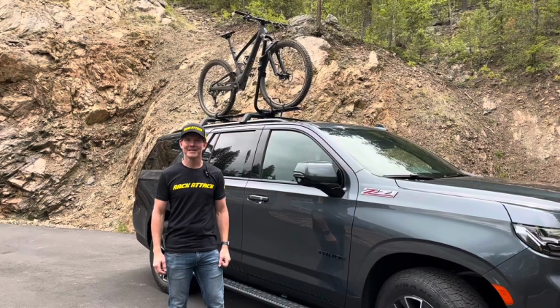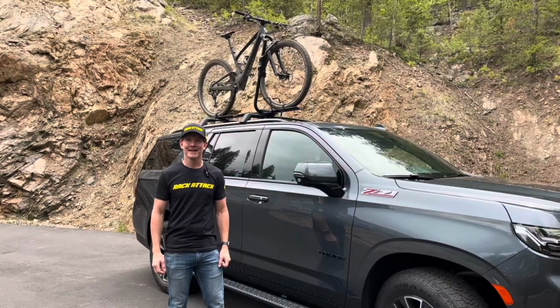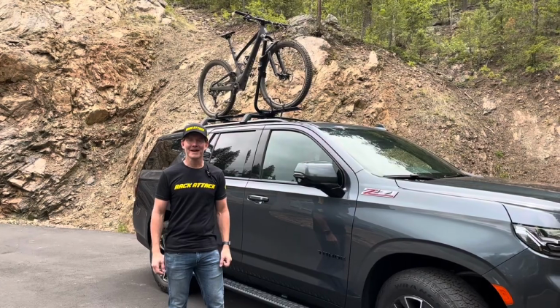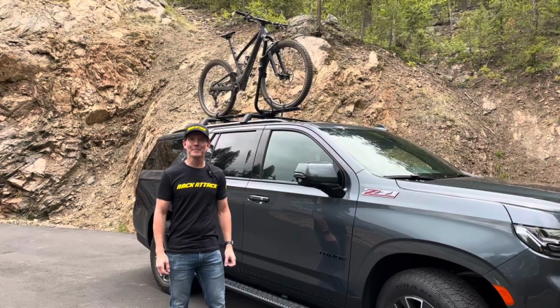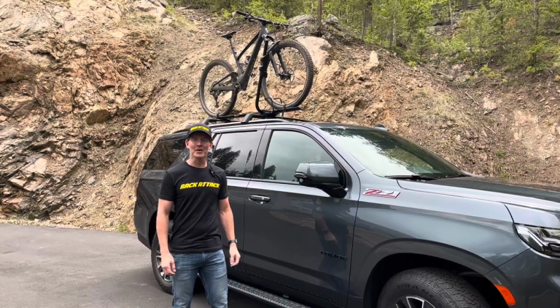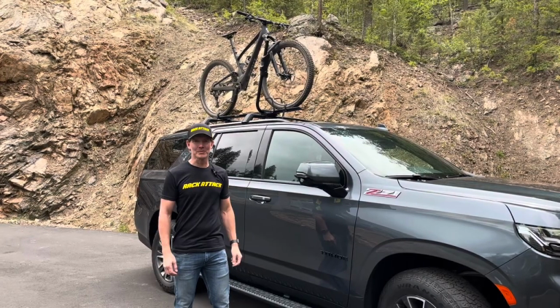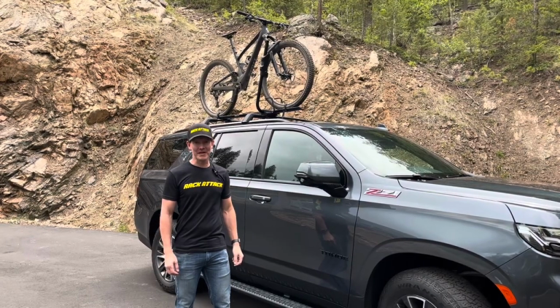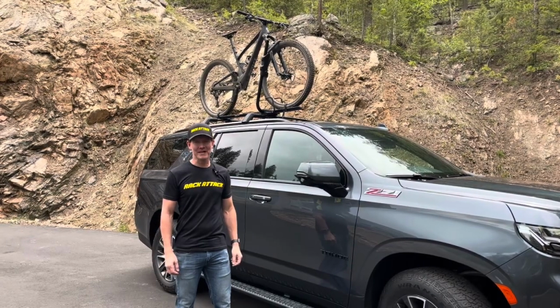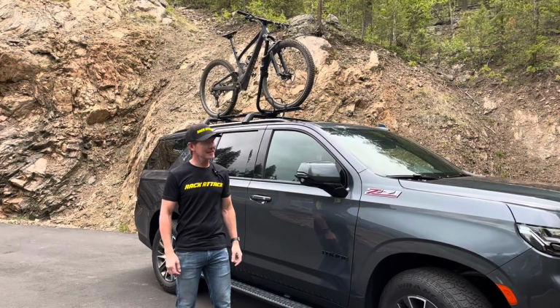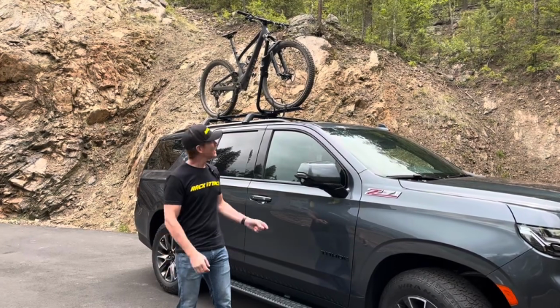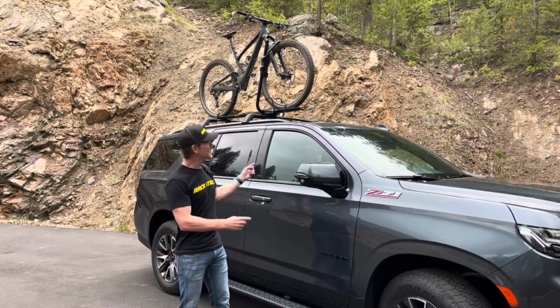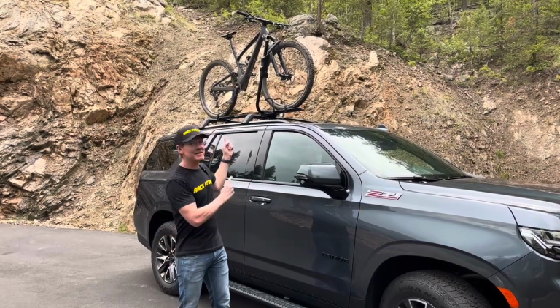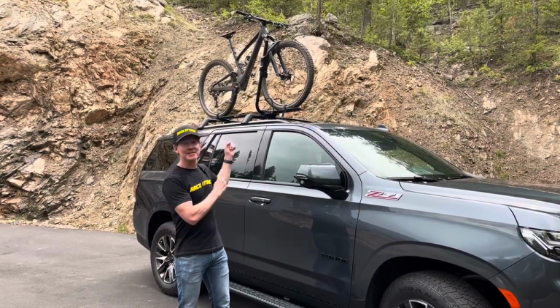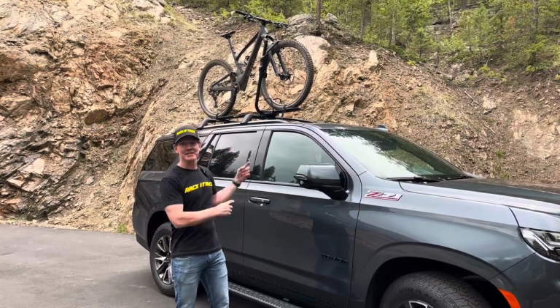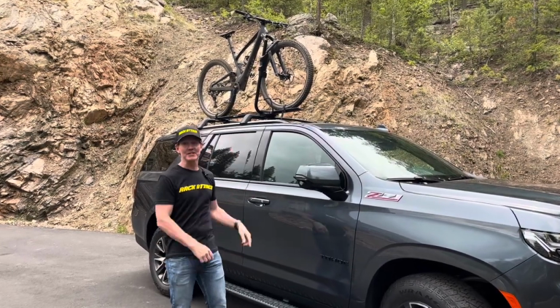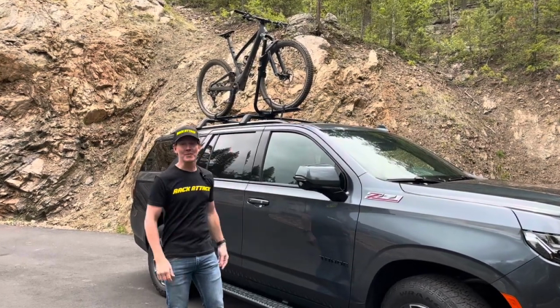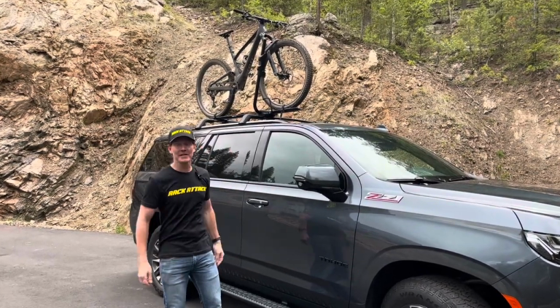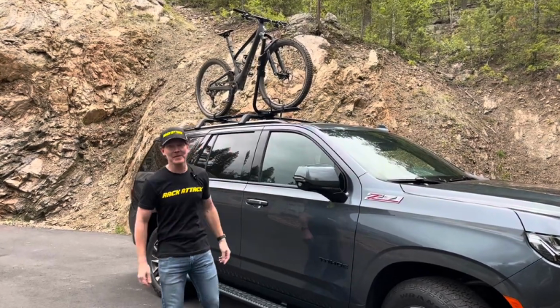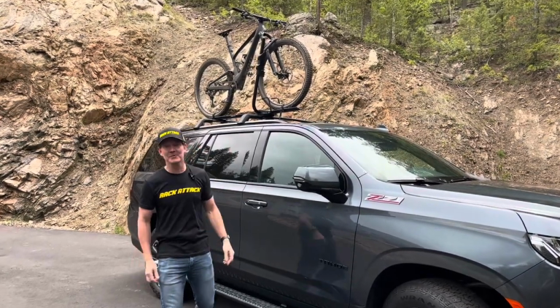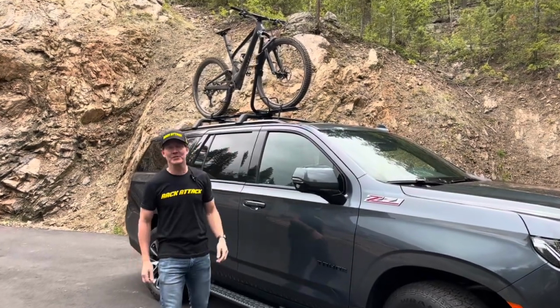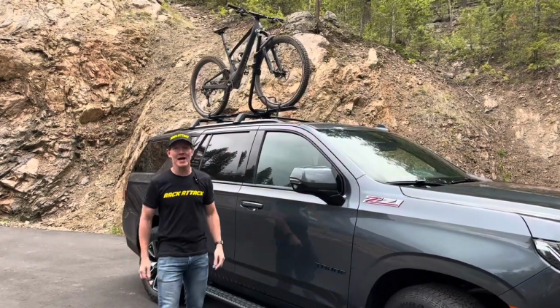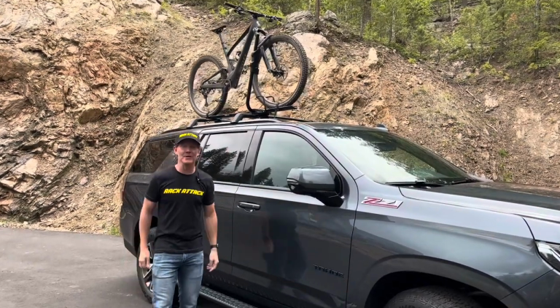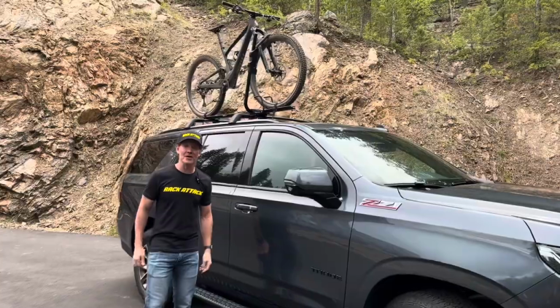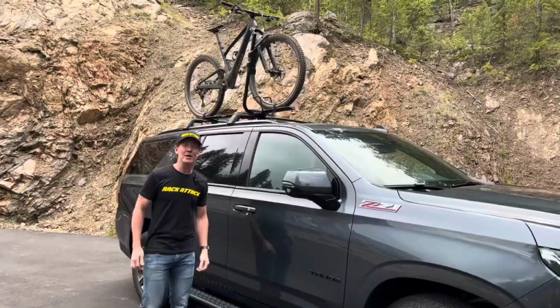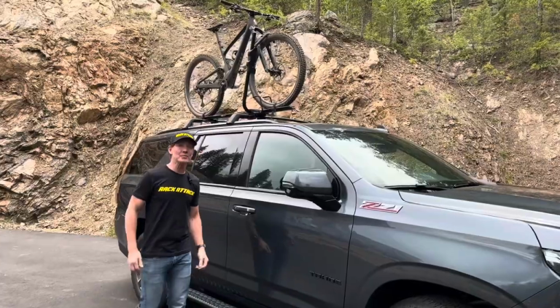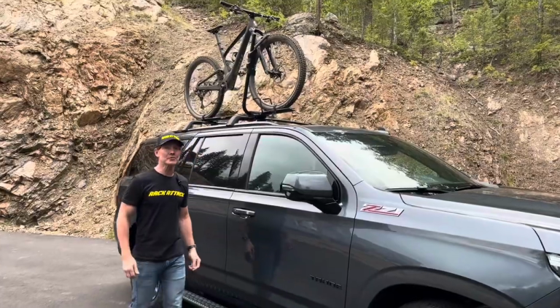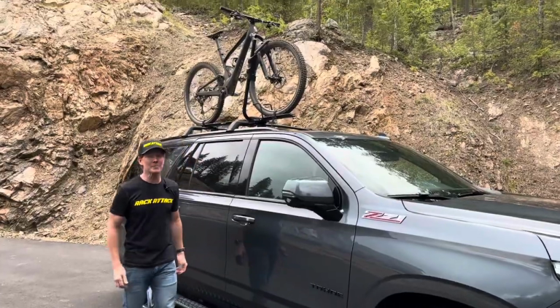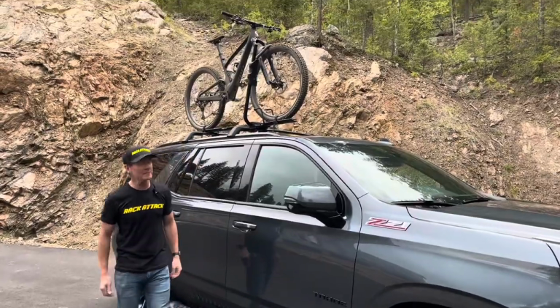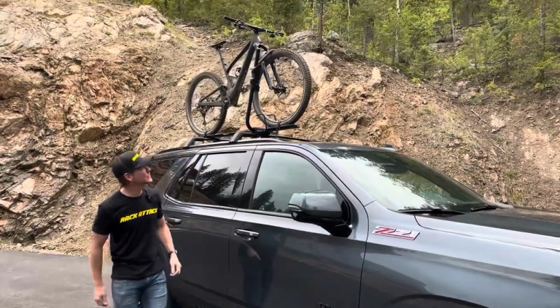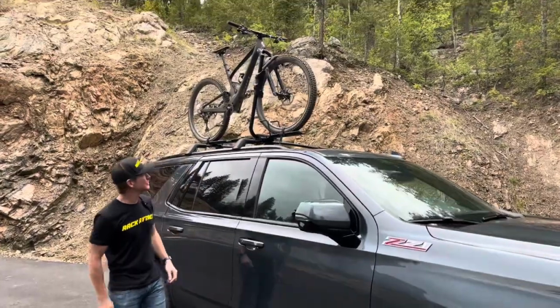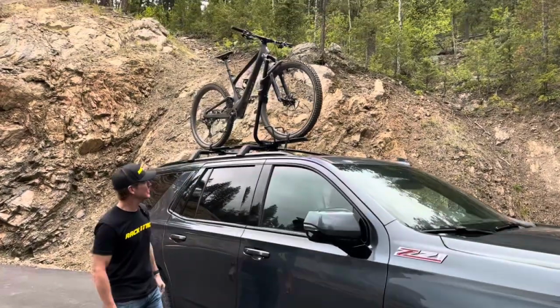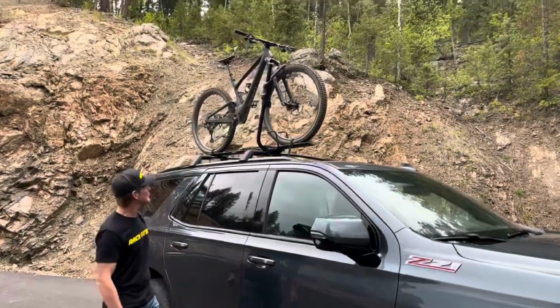Hi, I'm Paul with Rack Attack, and this is the Rocky Mounts Tomahawk Roof Mount Bicycle Carrier.